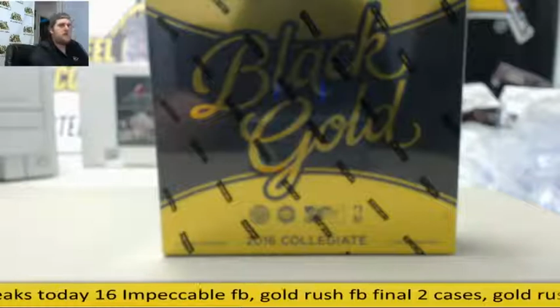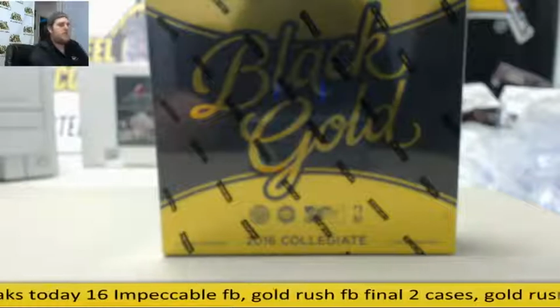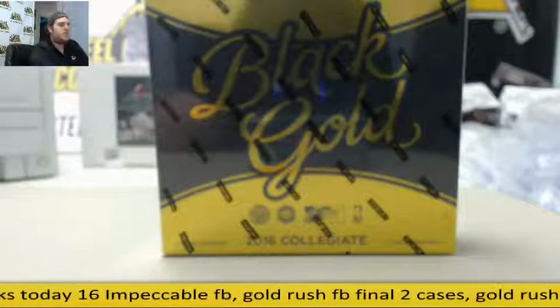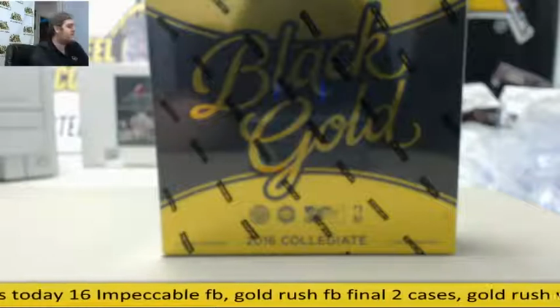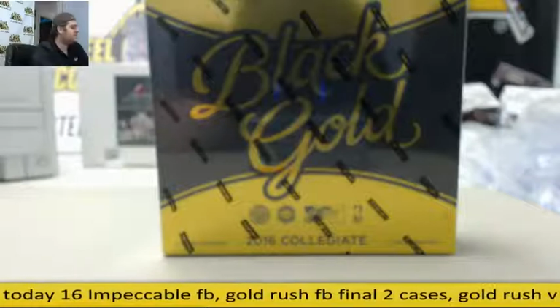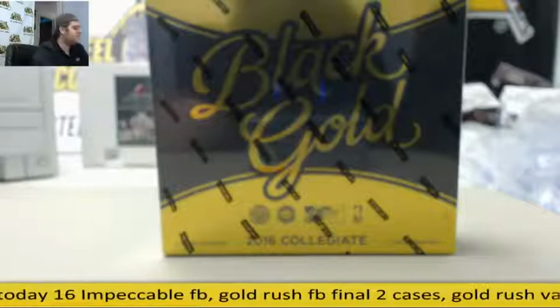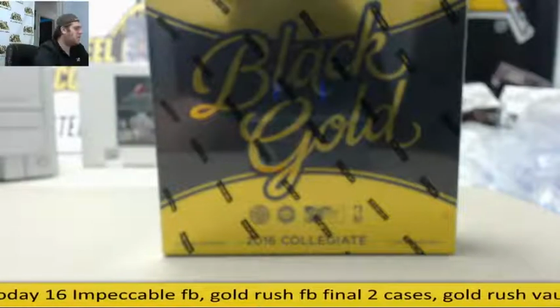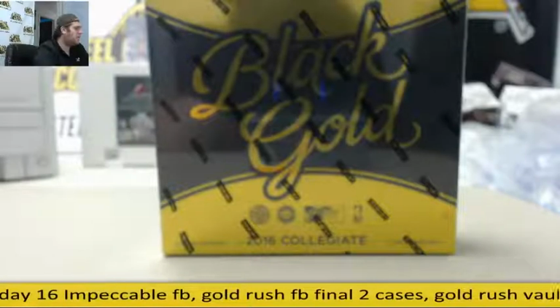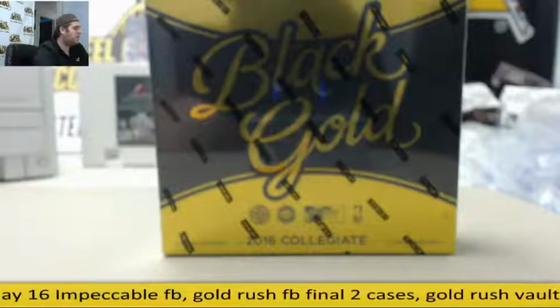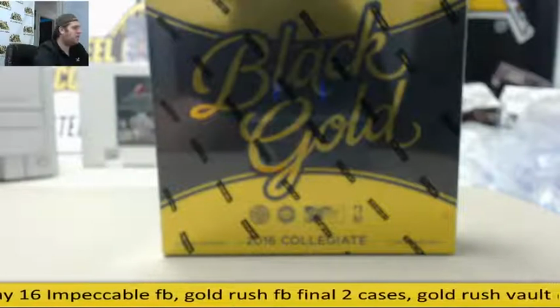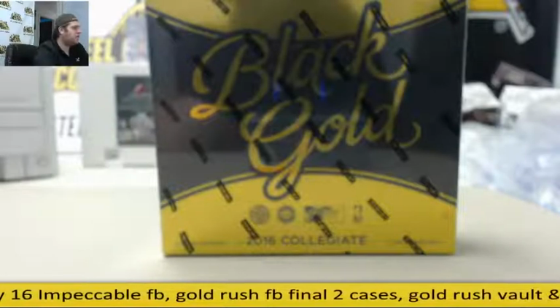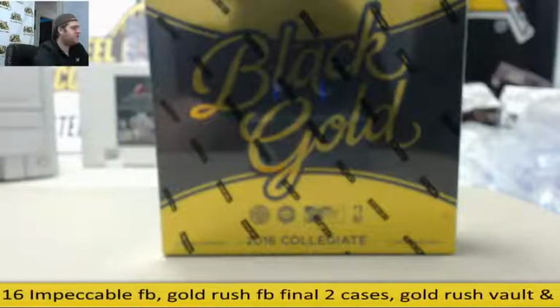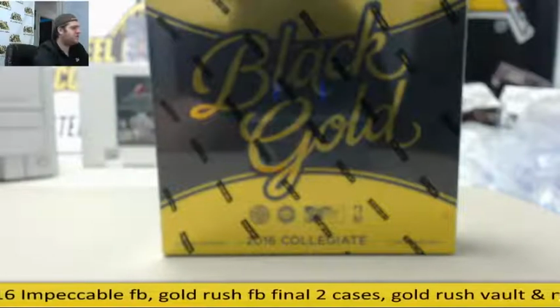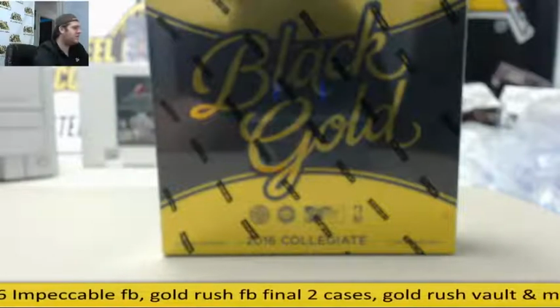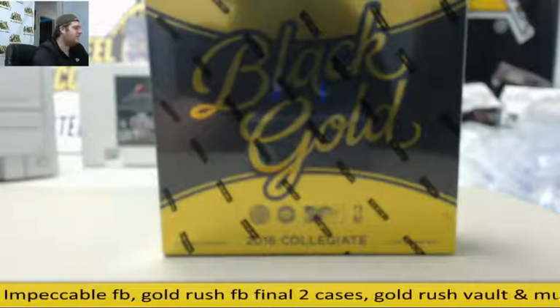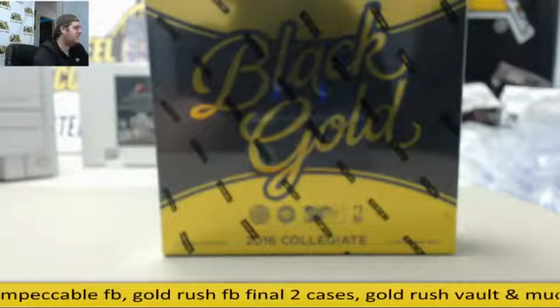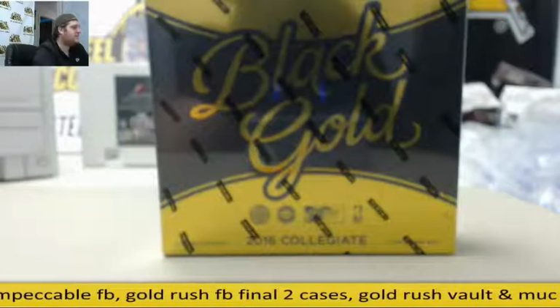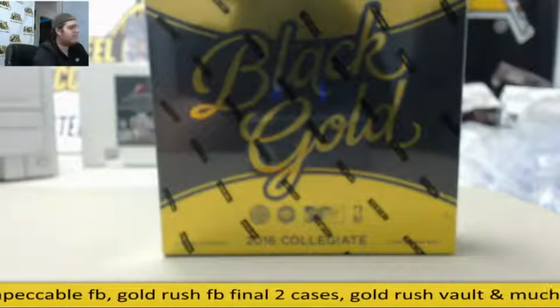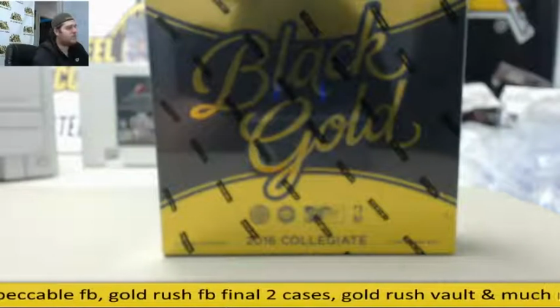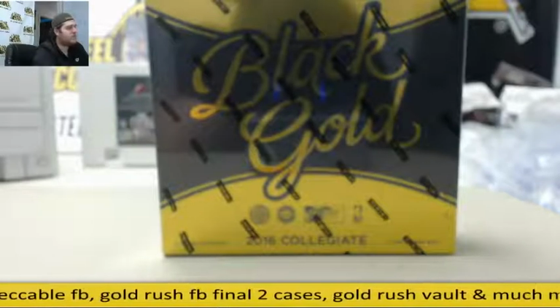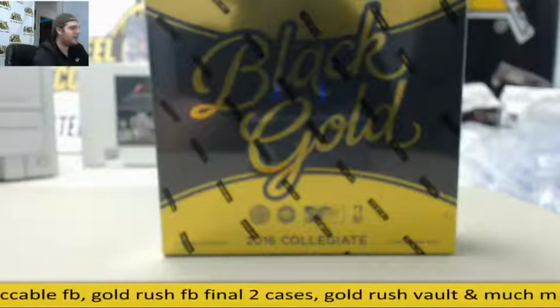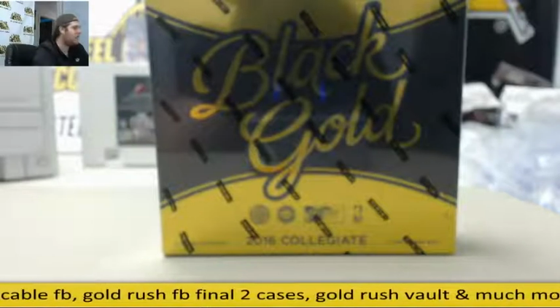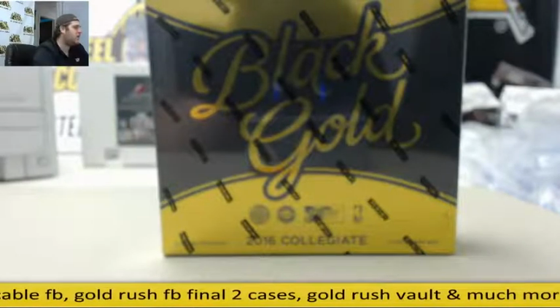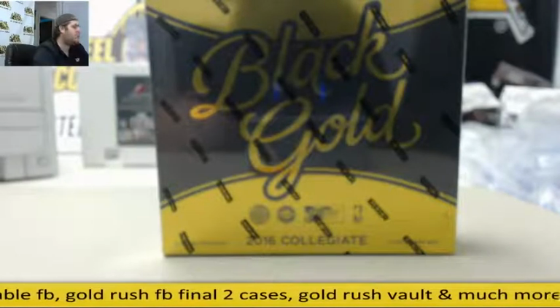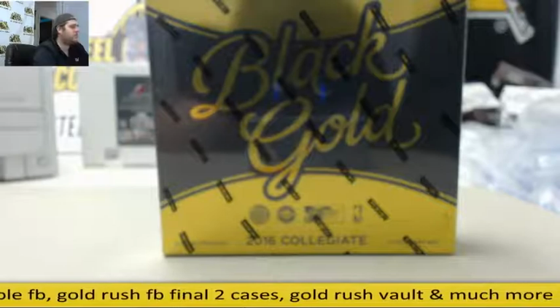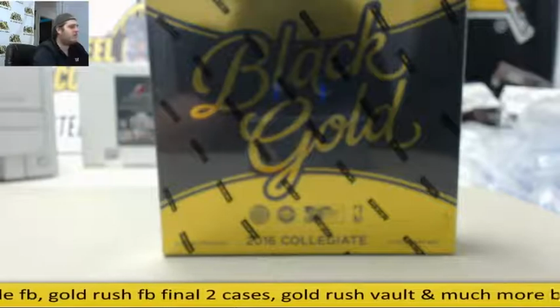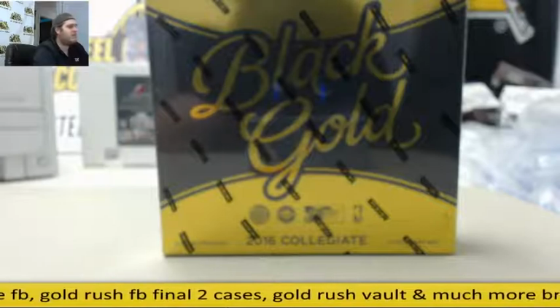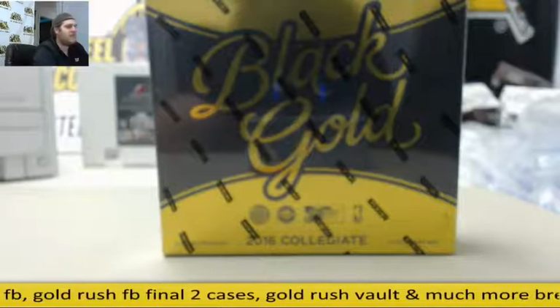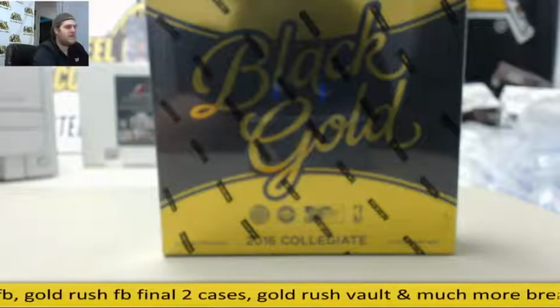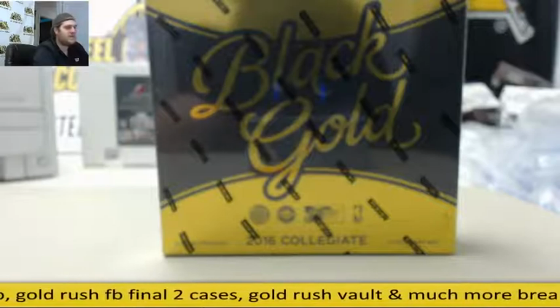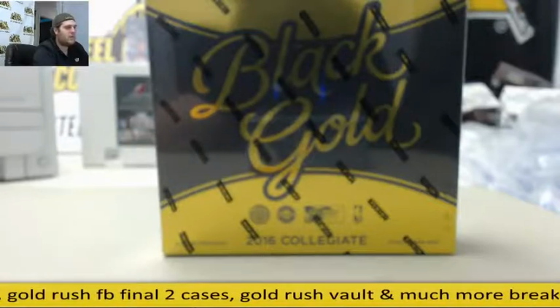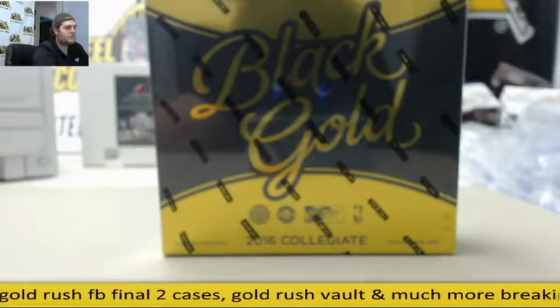Welcome back to the Steel City Break, everybody. We're about to do our 2016-17 Panini Black Gold Collegiate Basketball Hobby Box Random NBA Division Box Break.